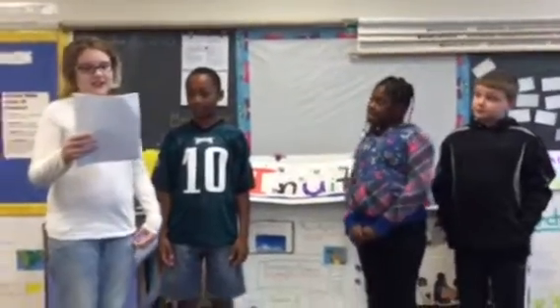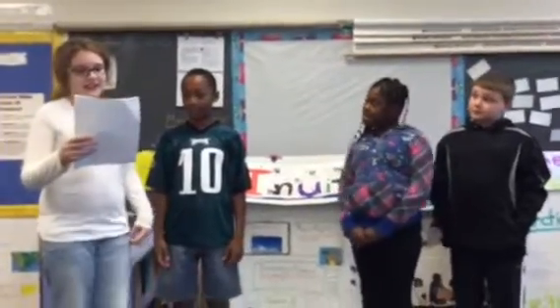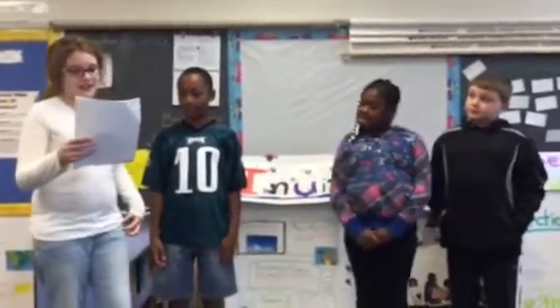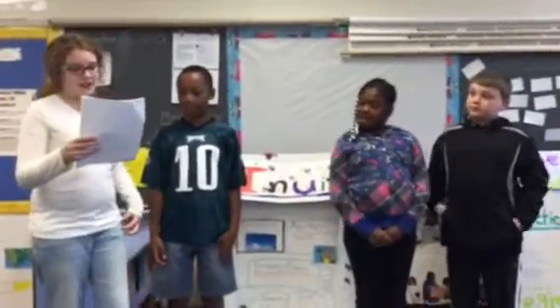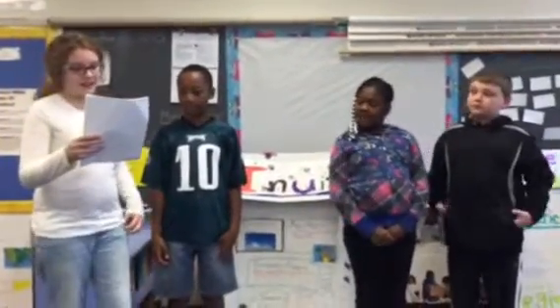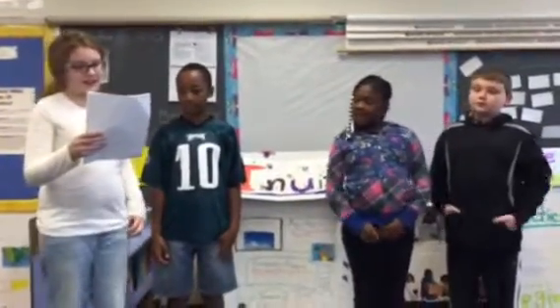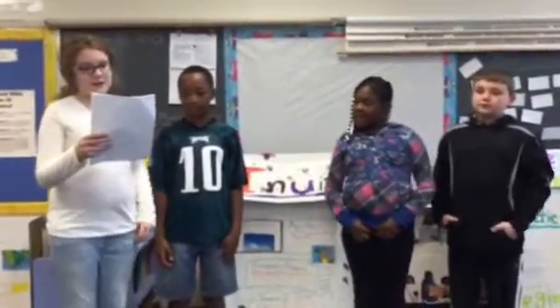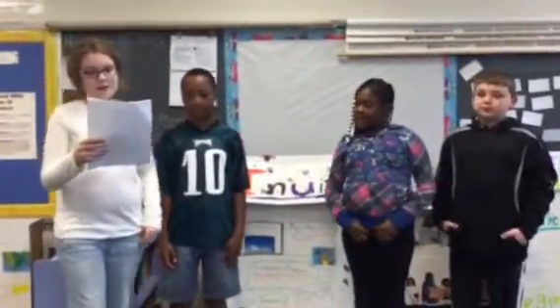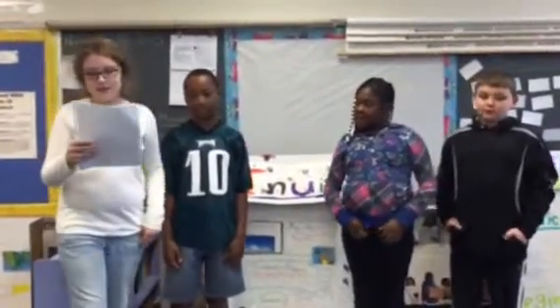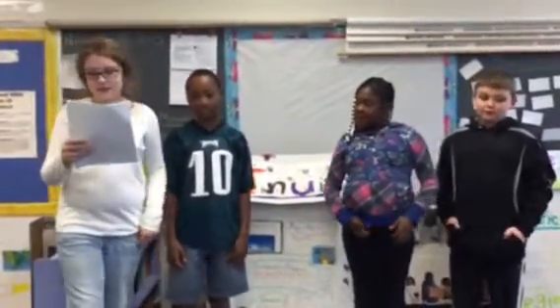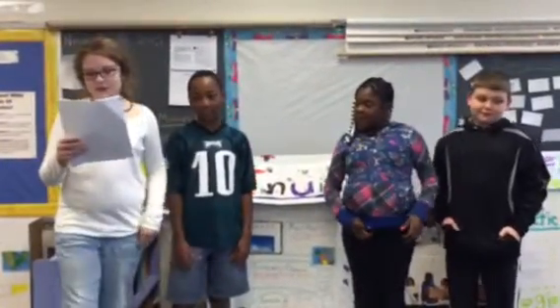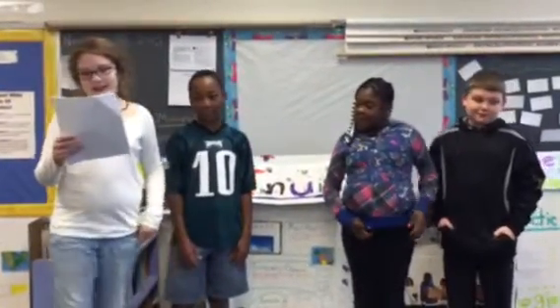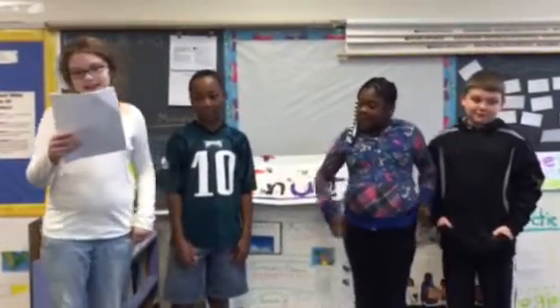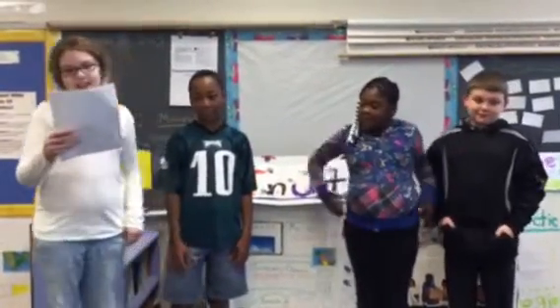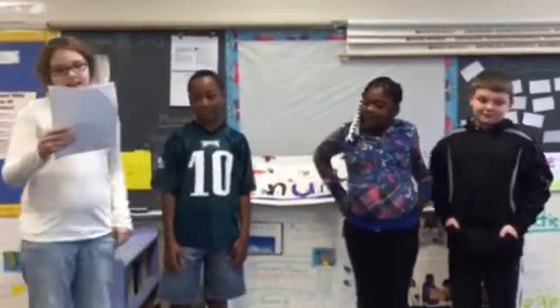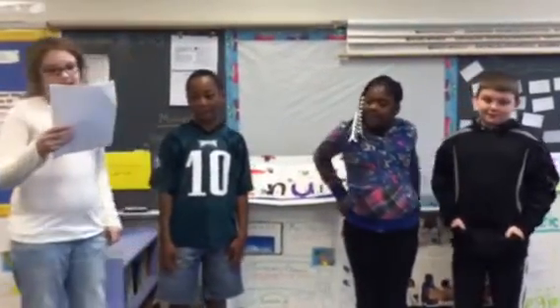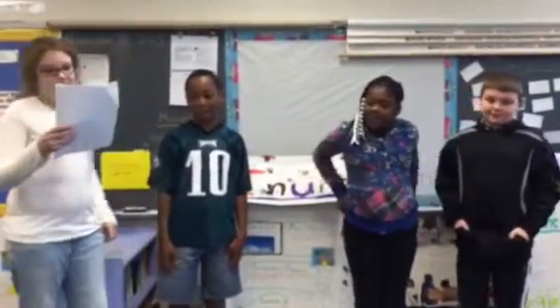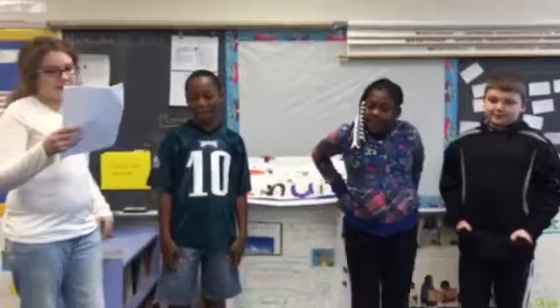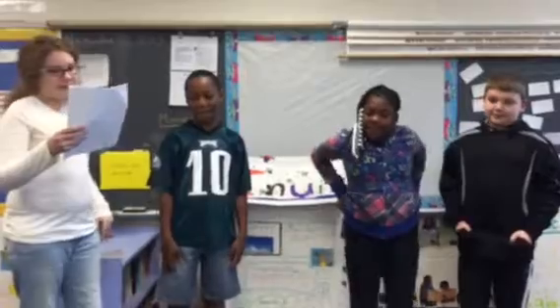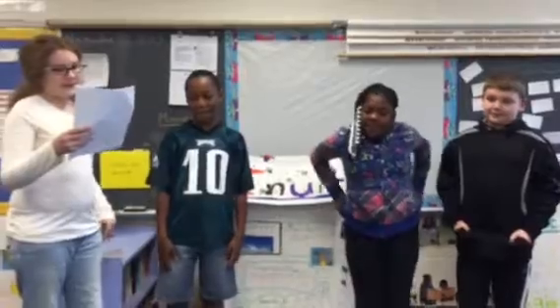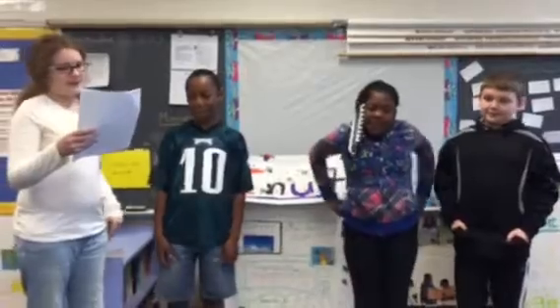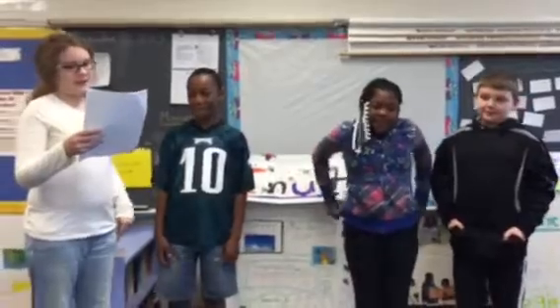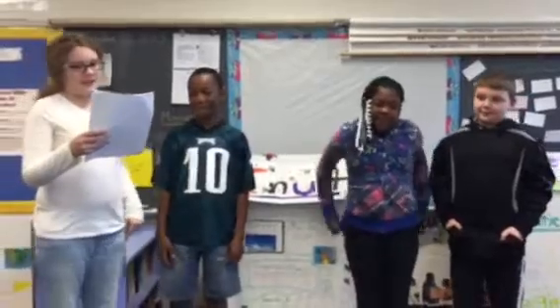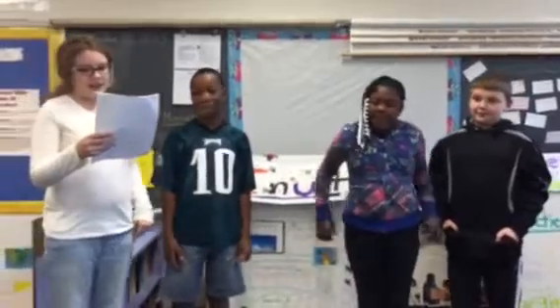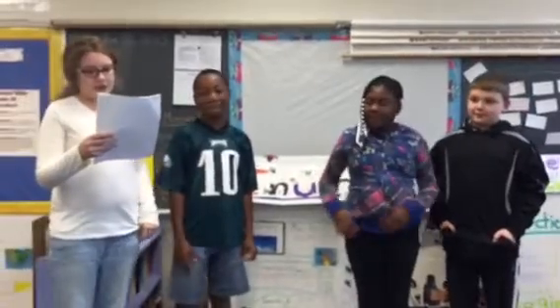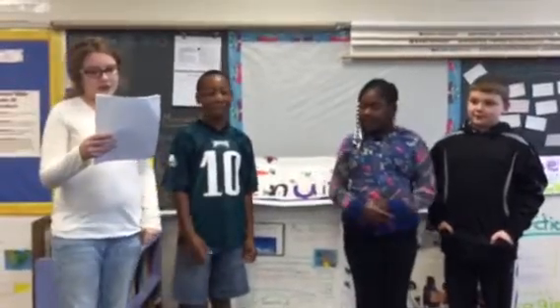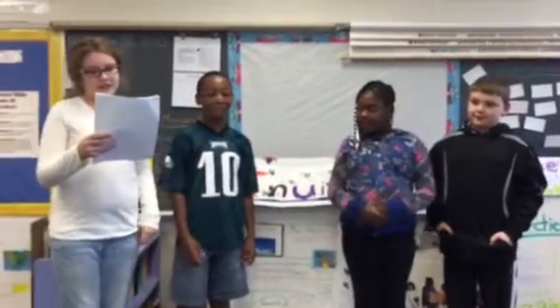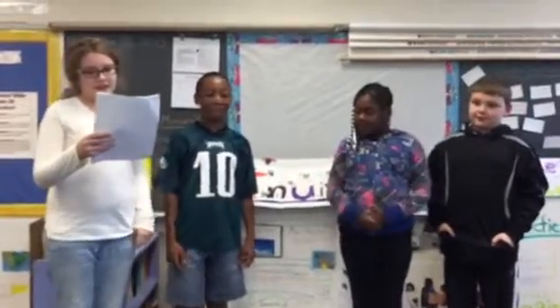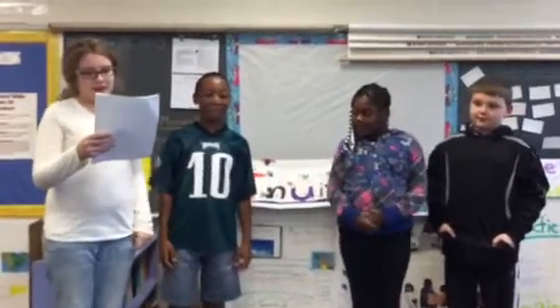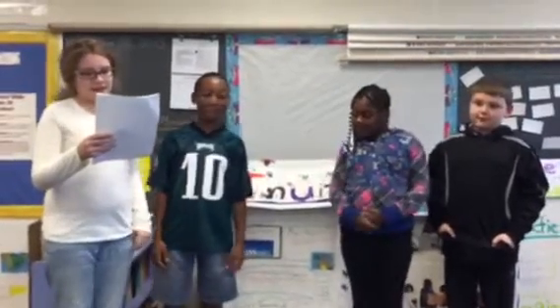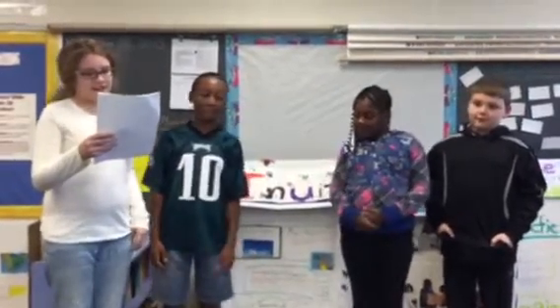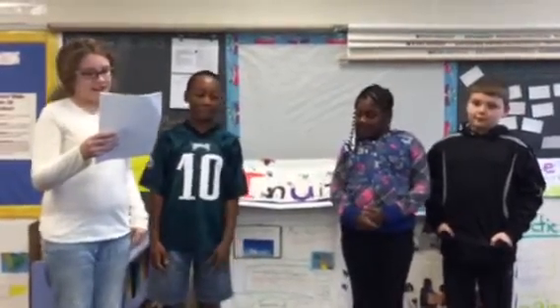Greetings, I'm Madeline. I'll be one of your tour guides, and I want to make this the most exciting tour ever. So come on, let's start.